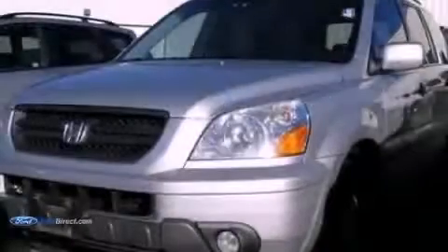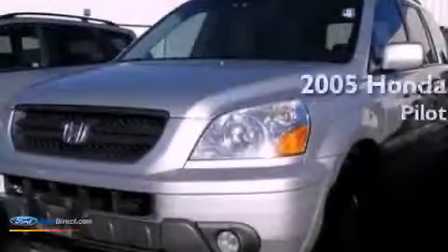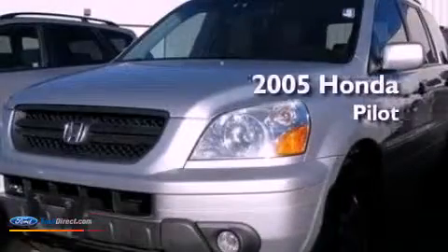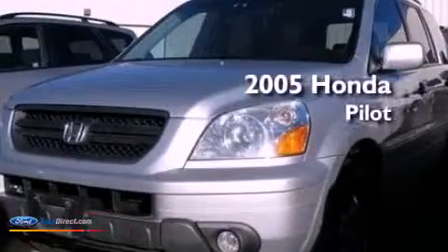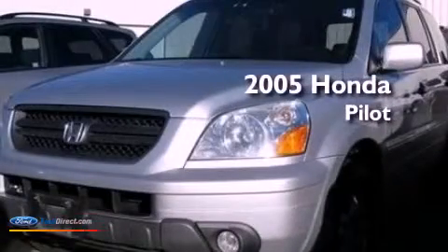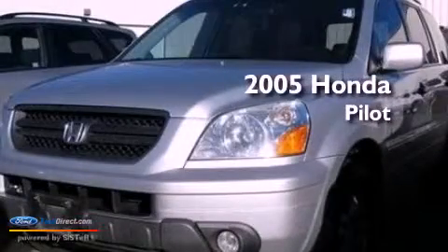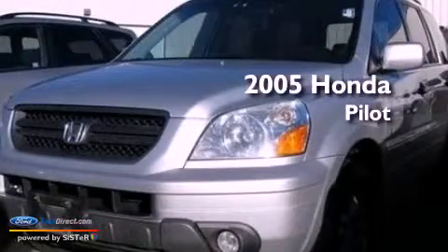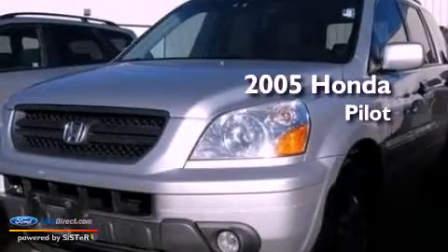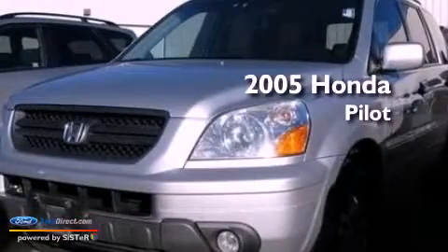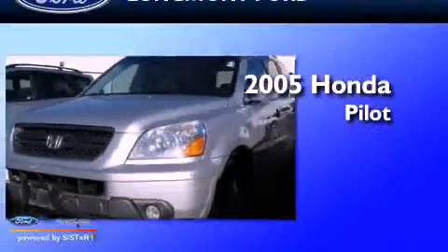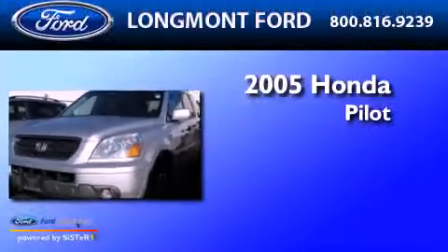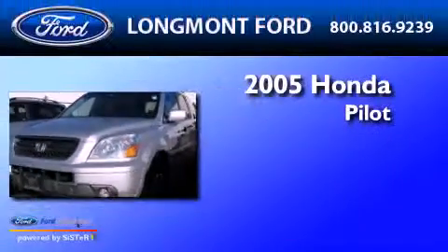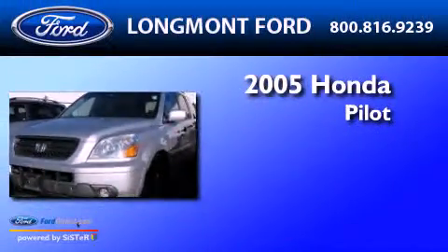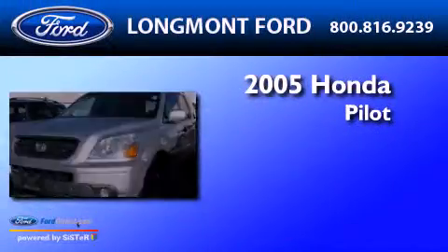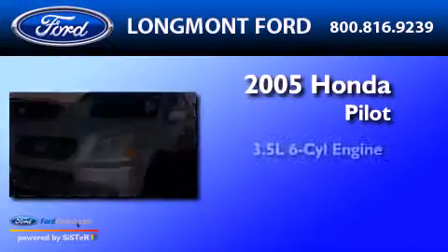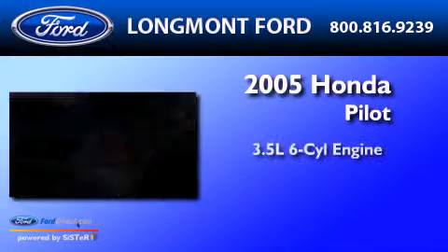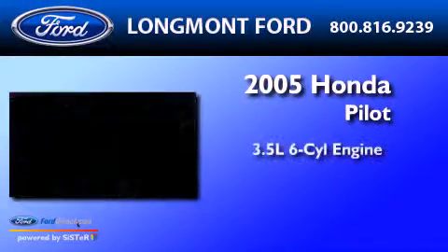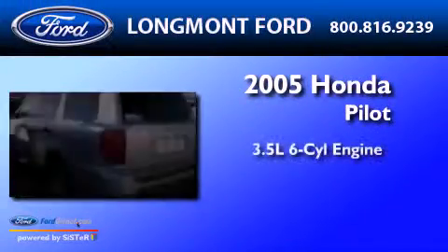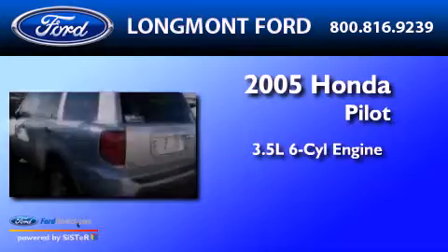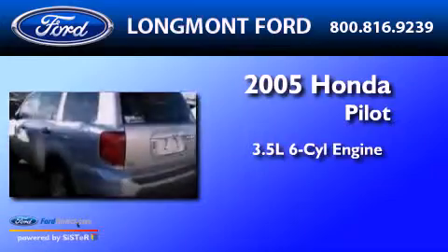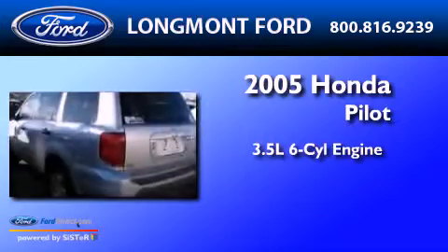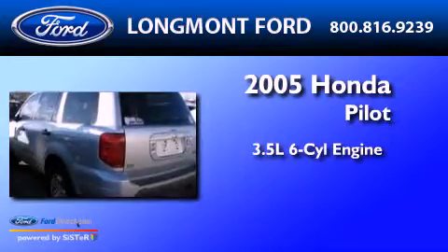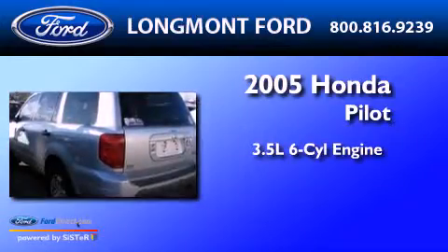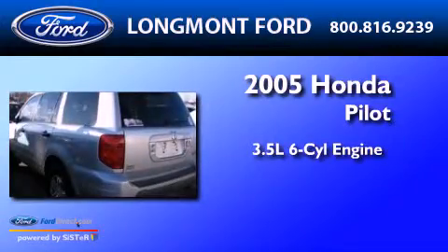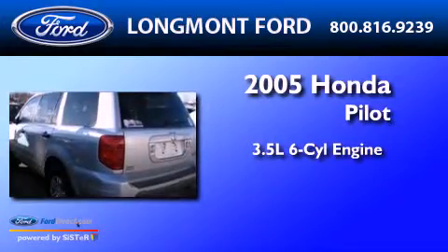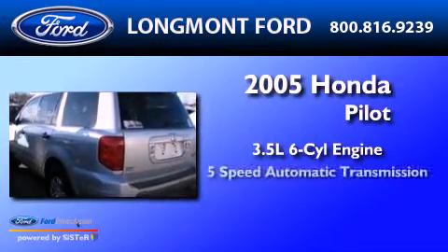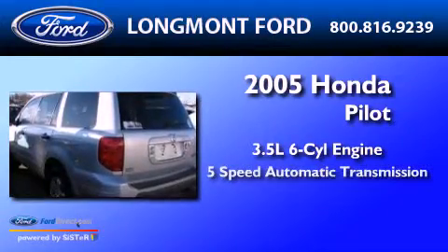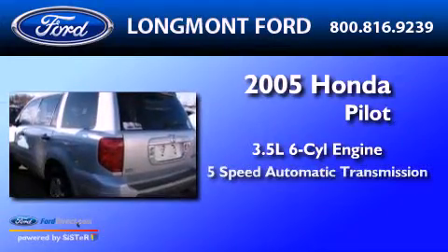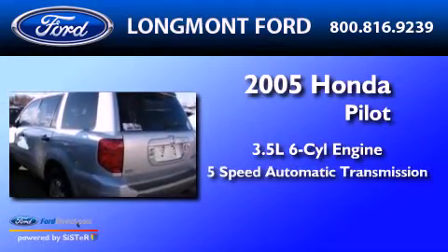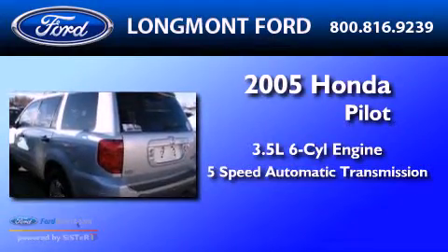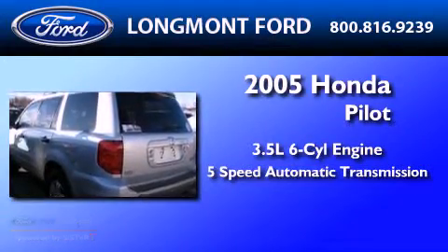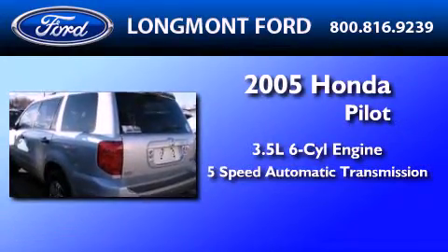This is a 2005 Honda Pilot. It has a 3.5-liter six-cylinder engine and a five-speed automatic transmission.